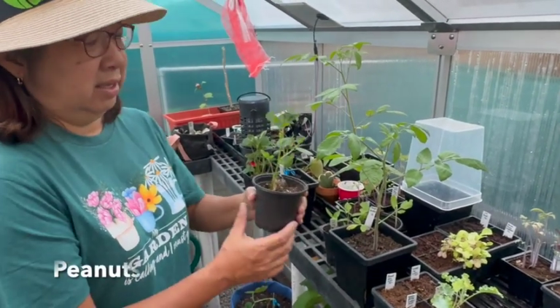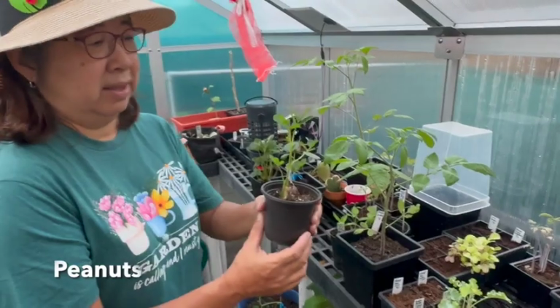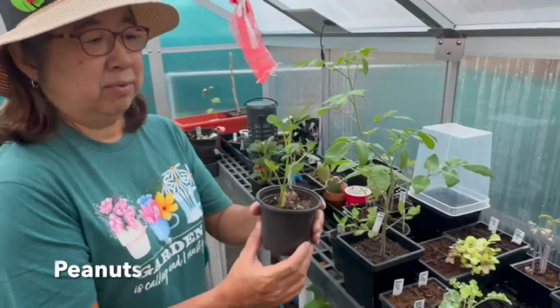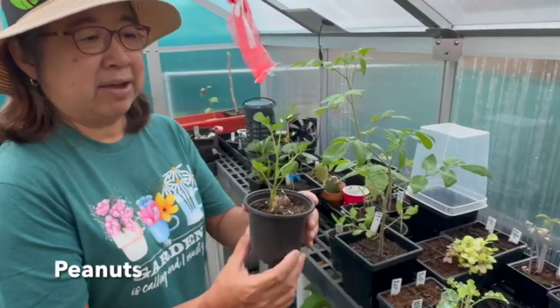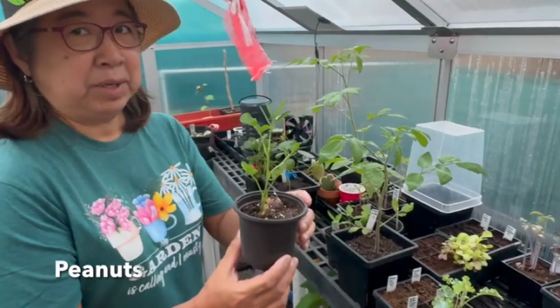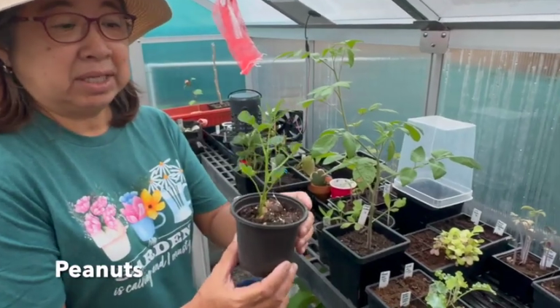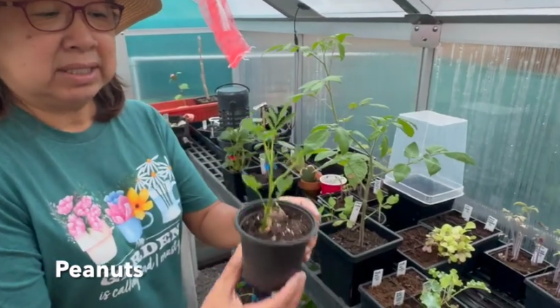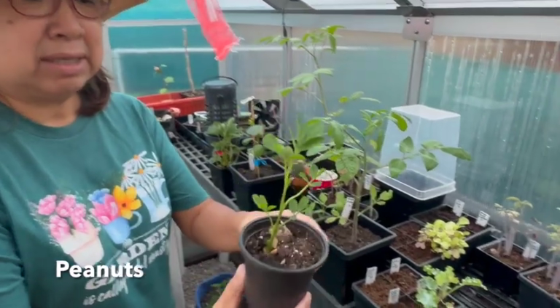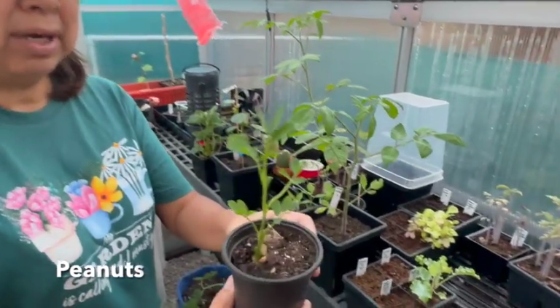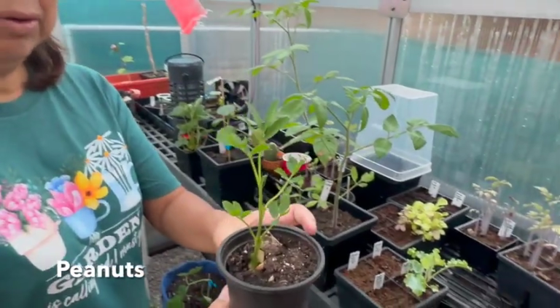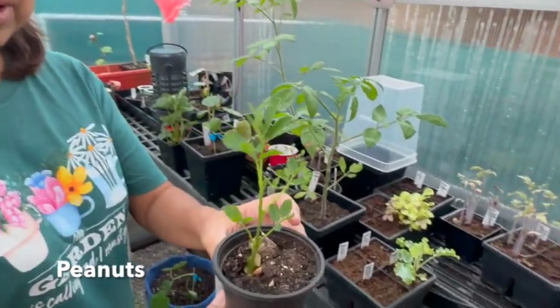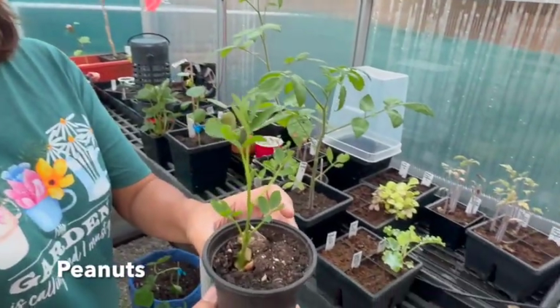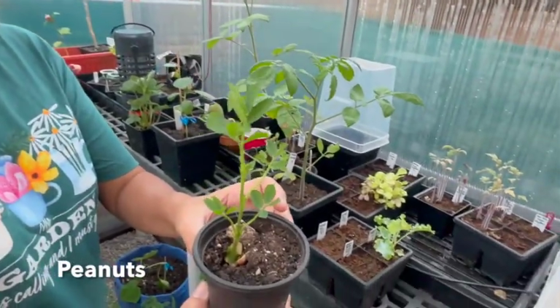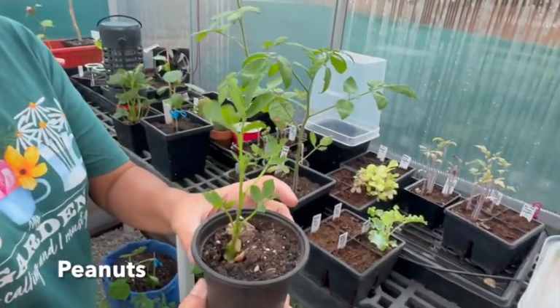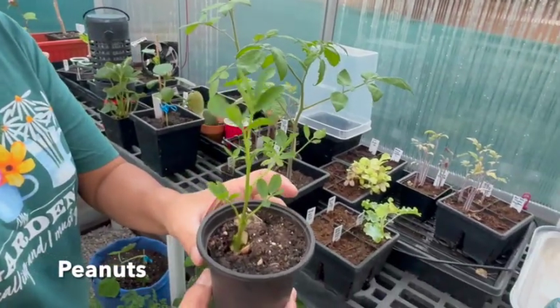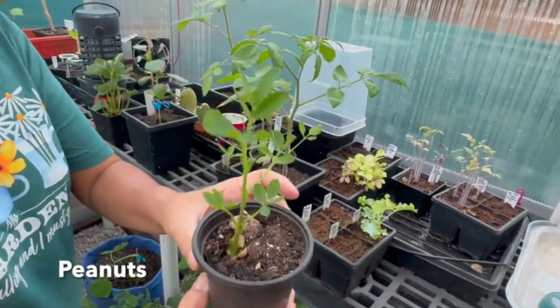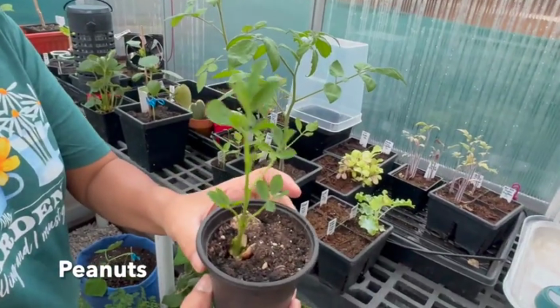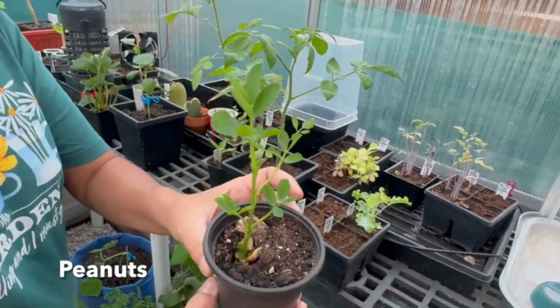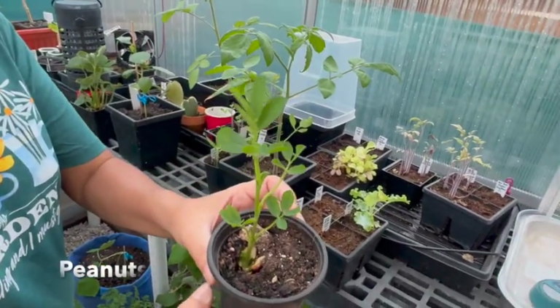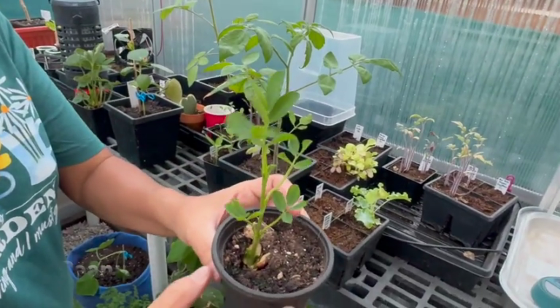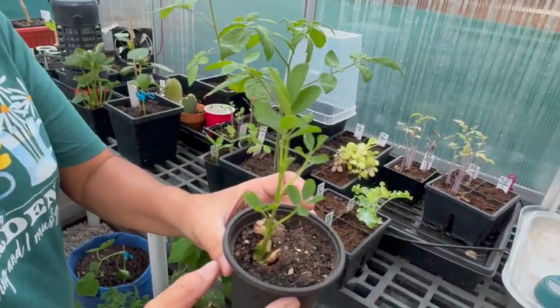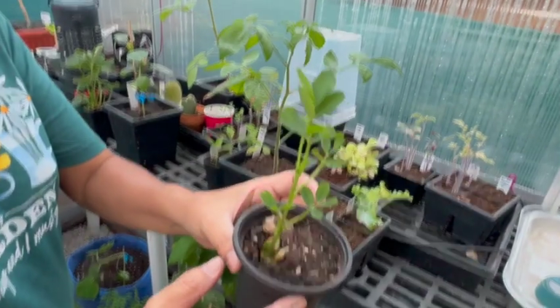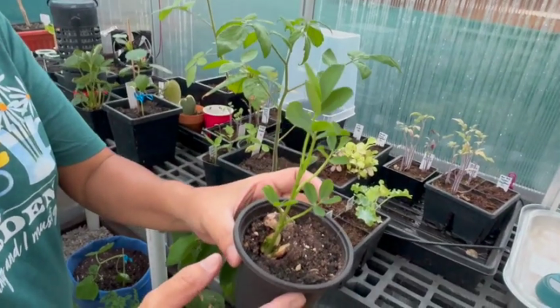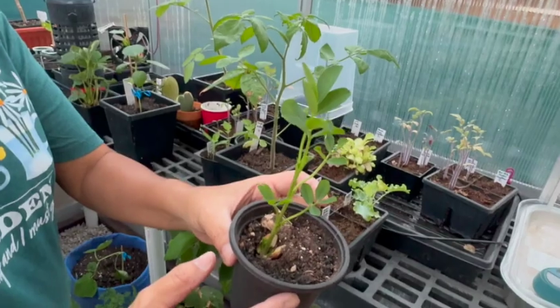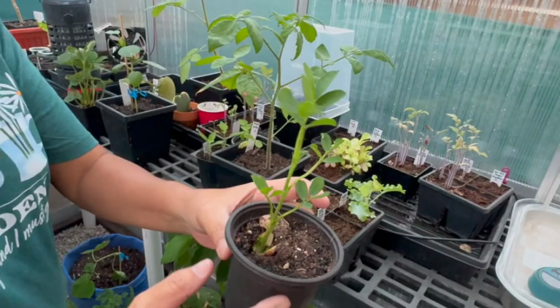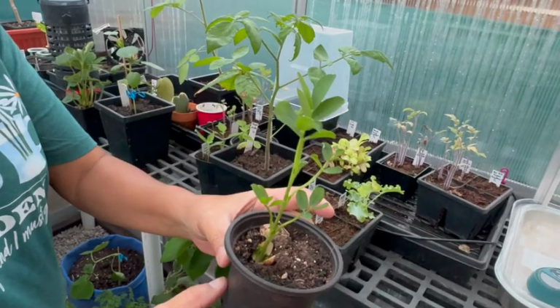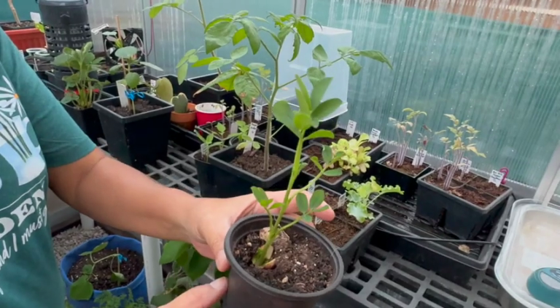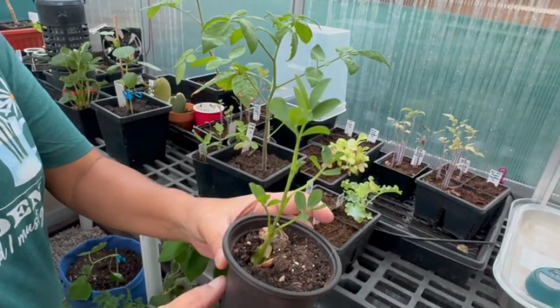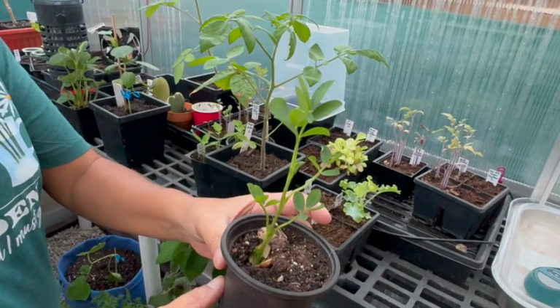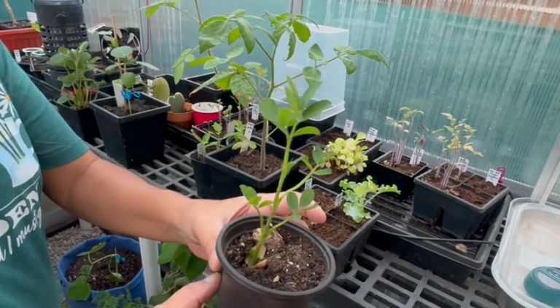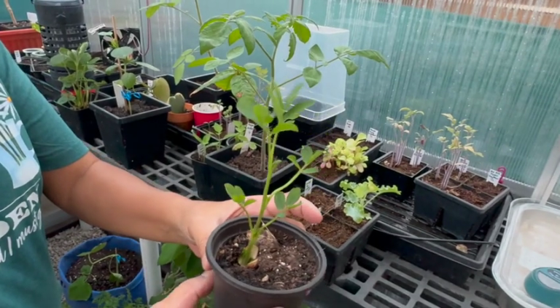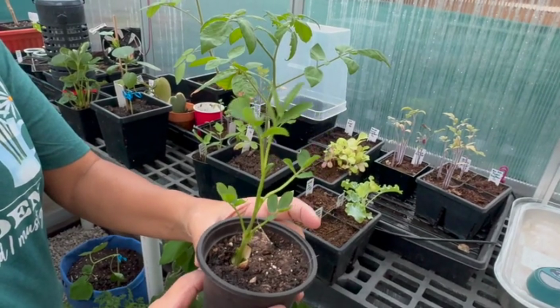And we have peanuts. I grew this peanut before, so I'm growing it again and I'm going to grow two other varieties.